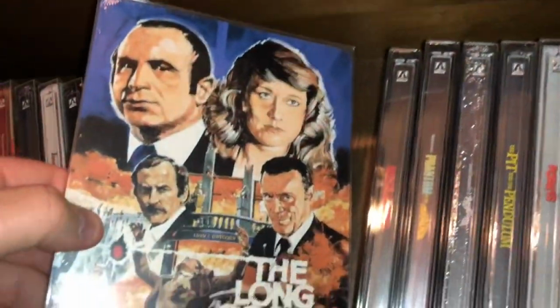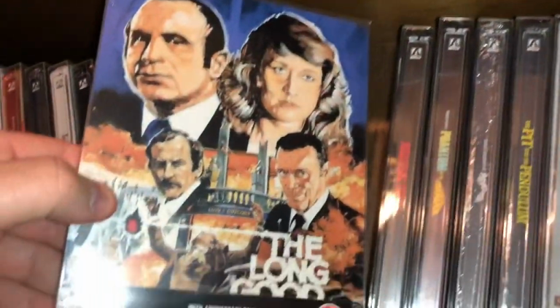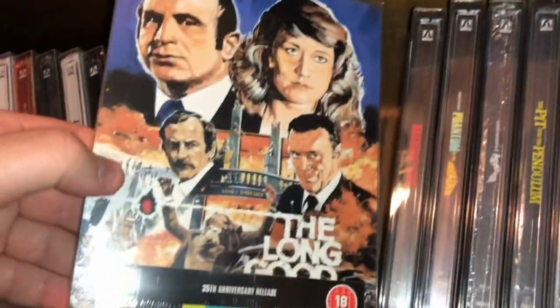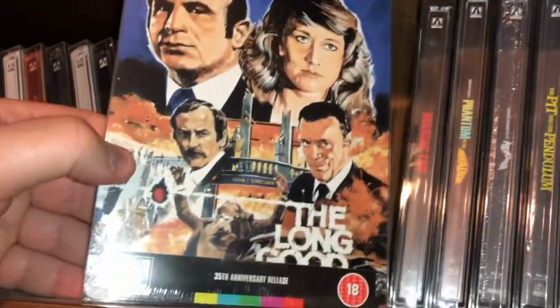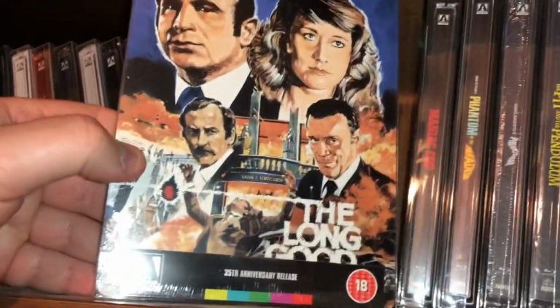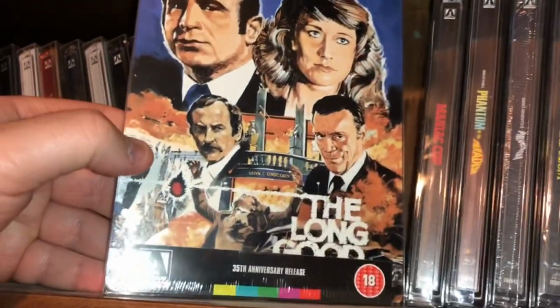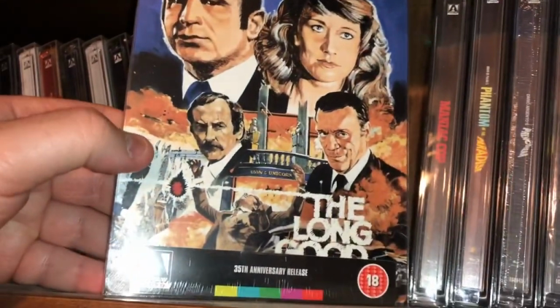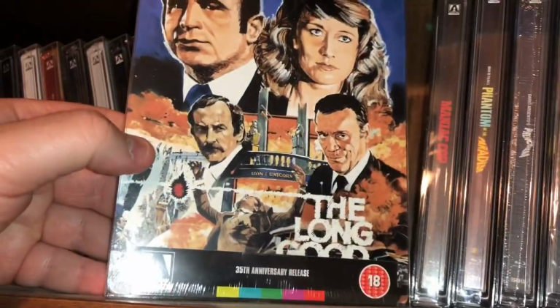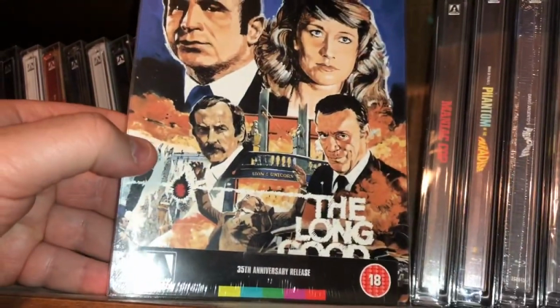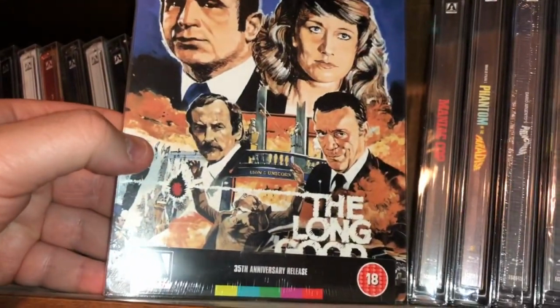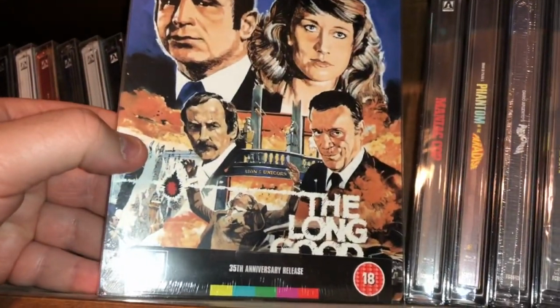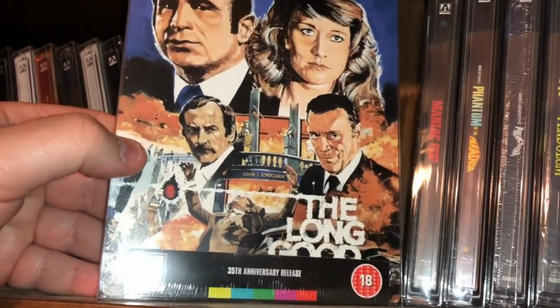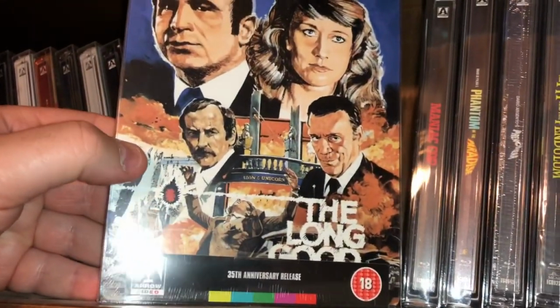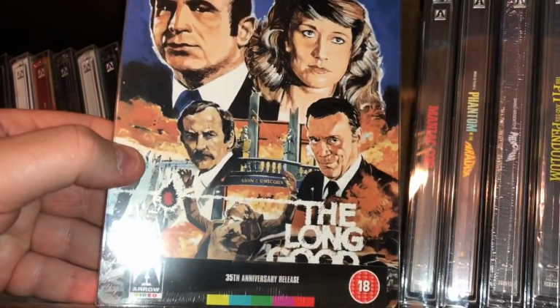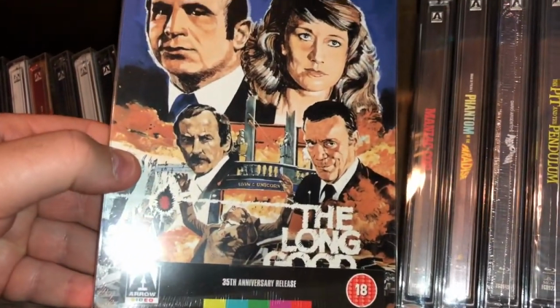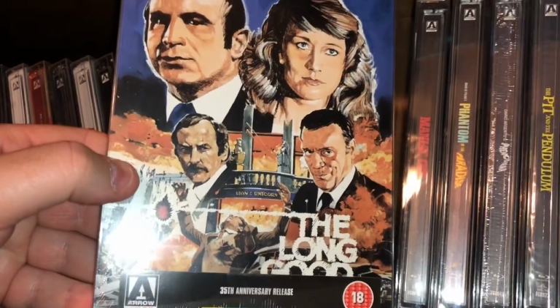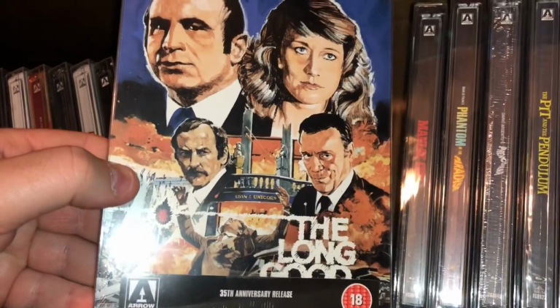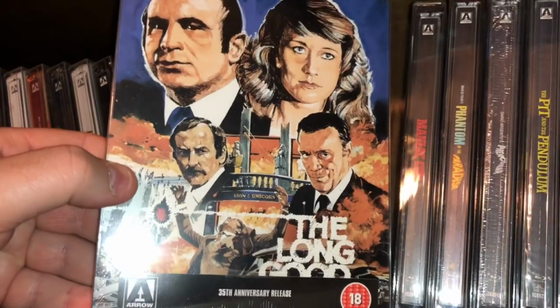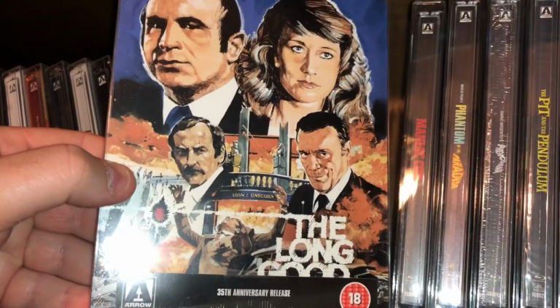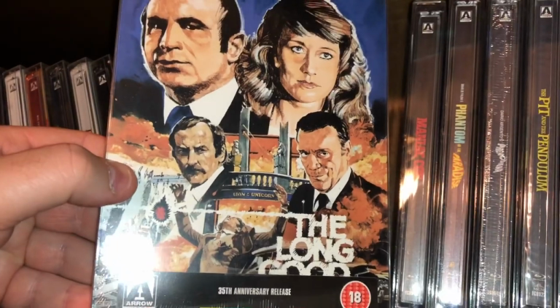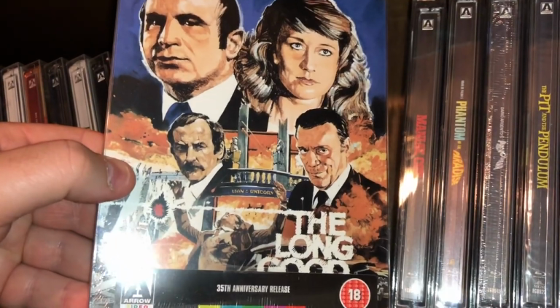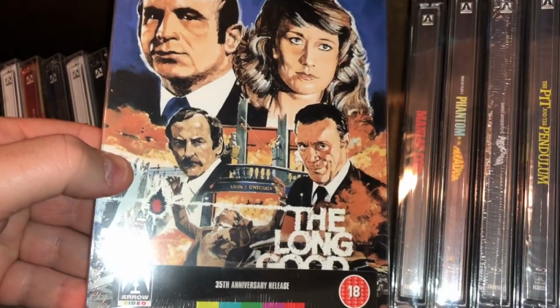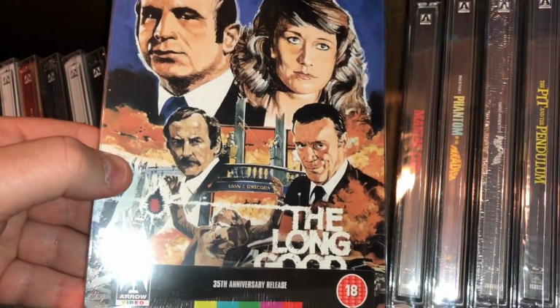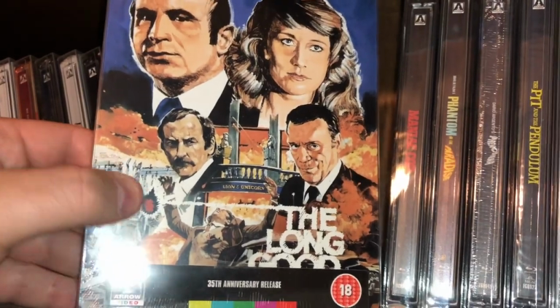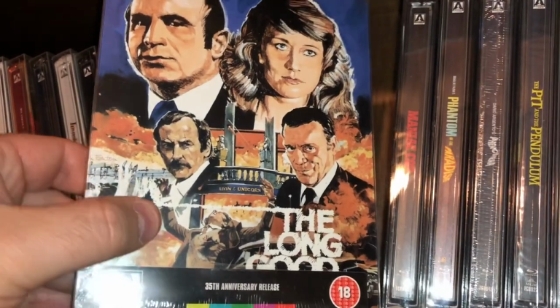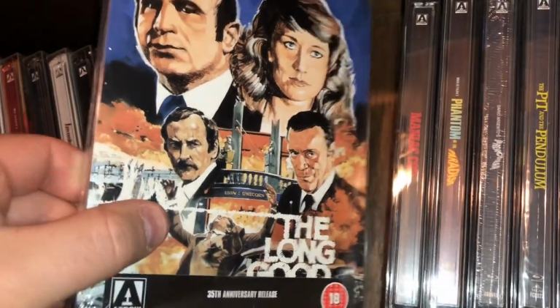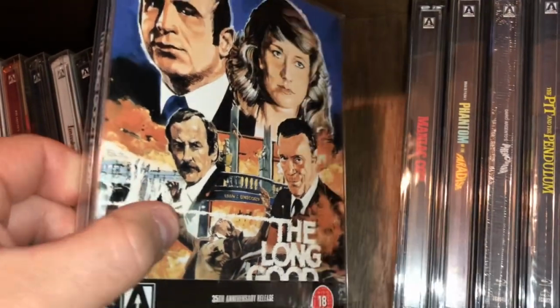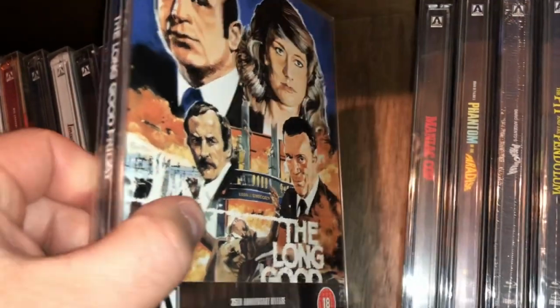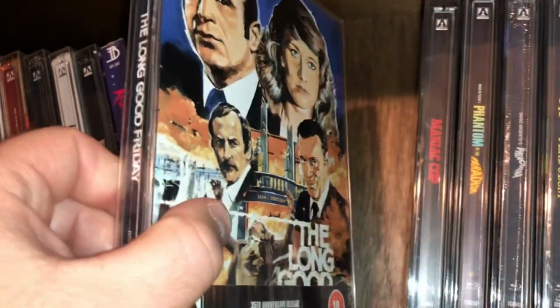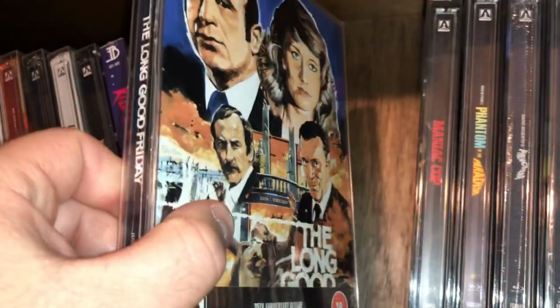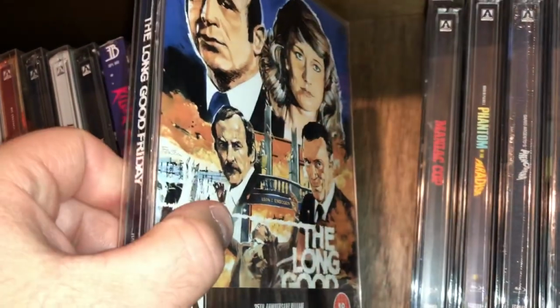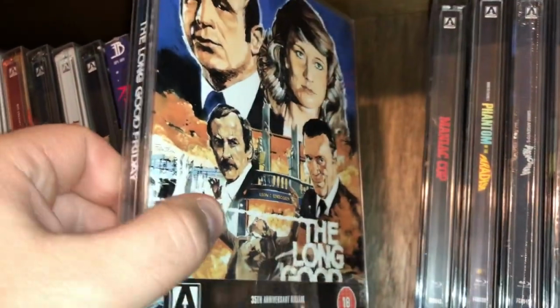Here's a British movie — The Long Good Friday.